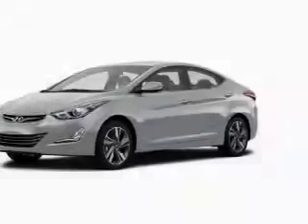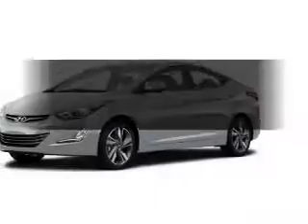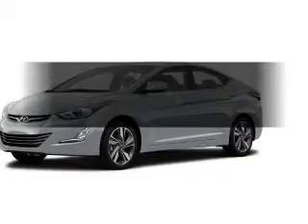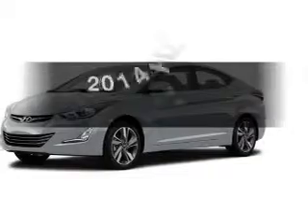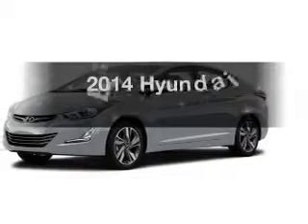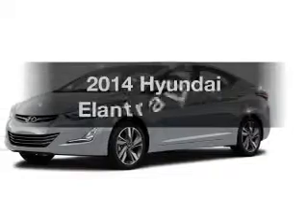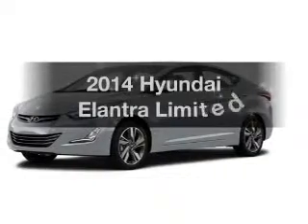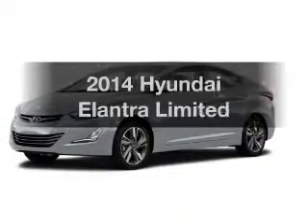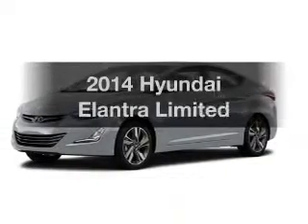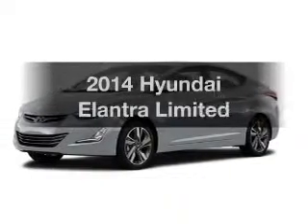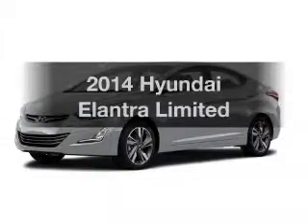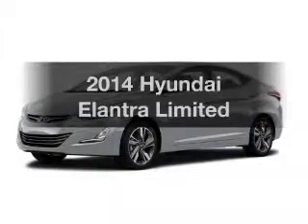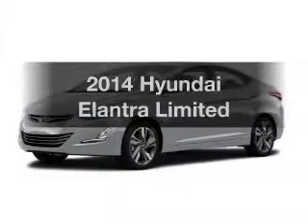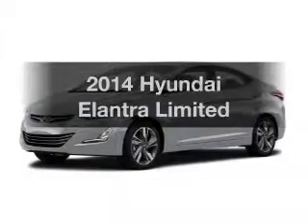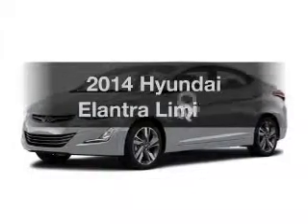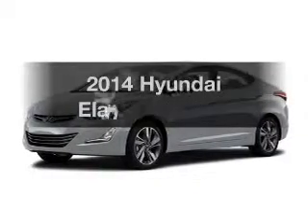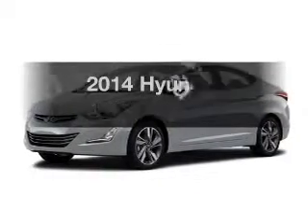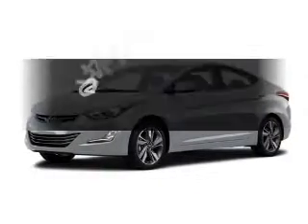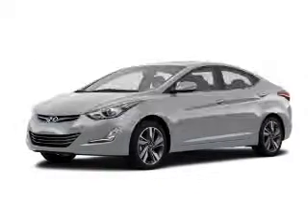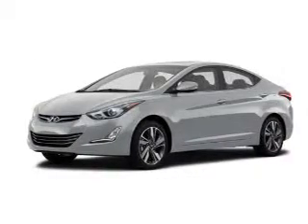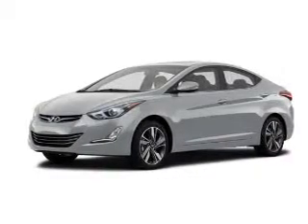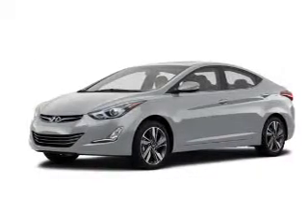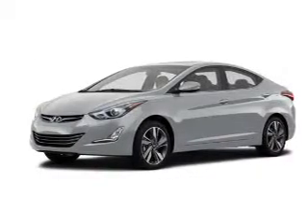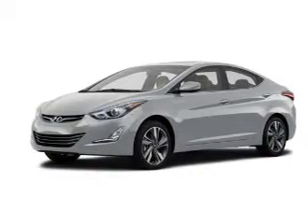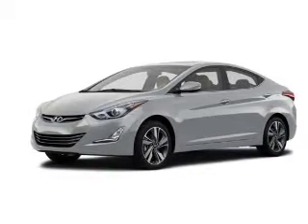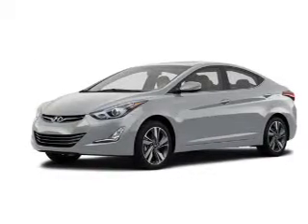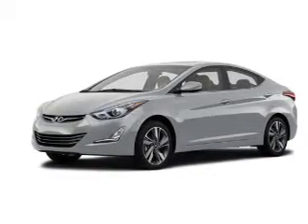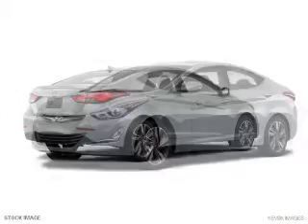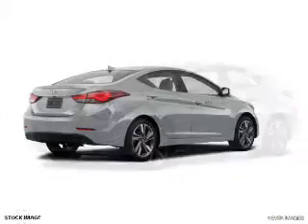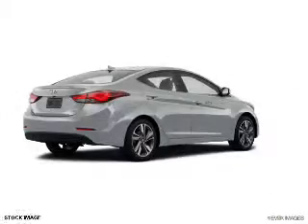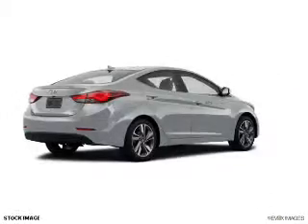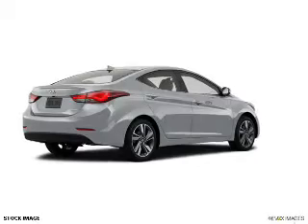Check out this 2014 Hyundai Elantra. Find everything you want in a ride under one roof.